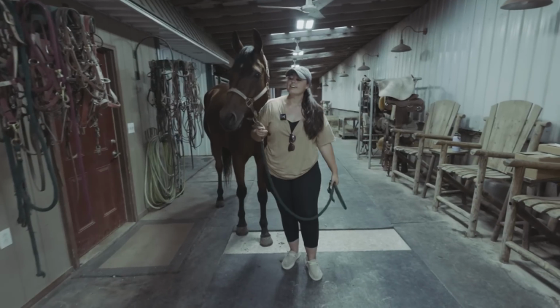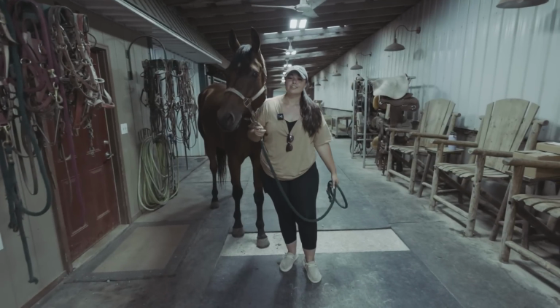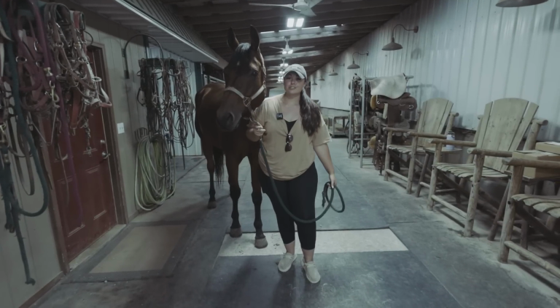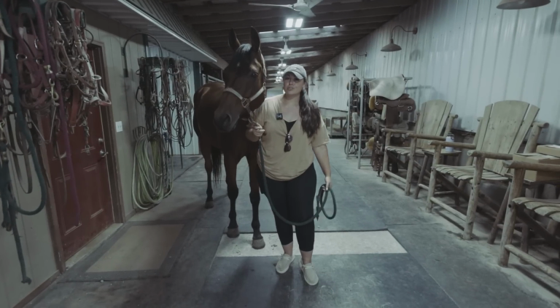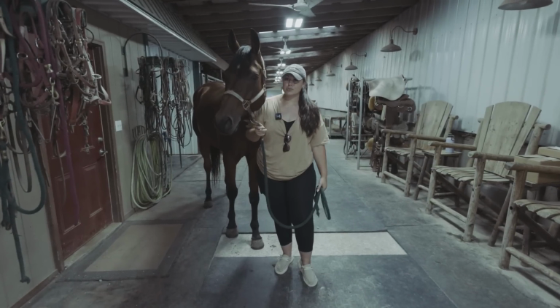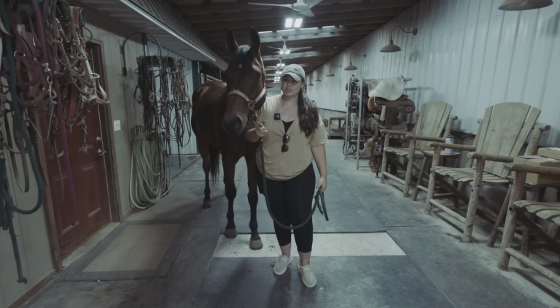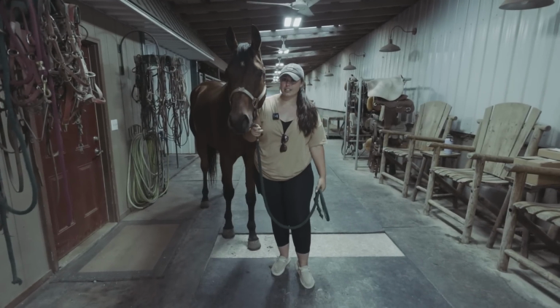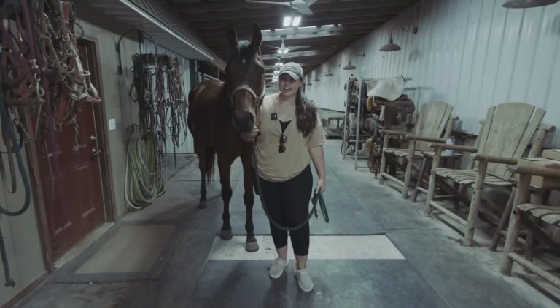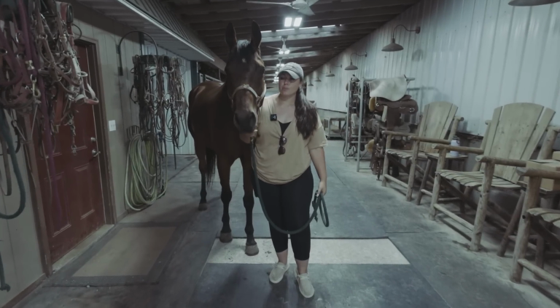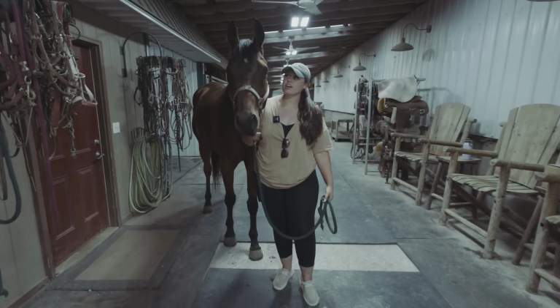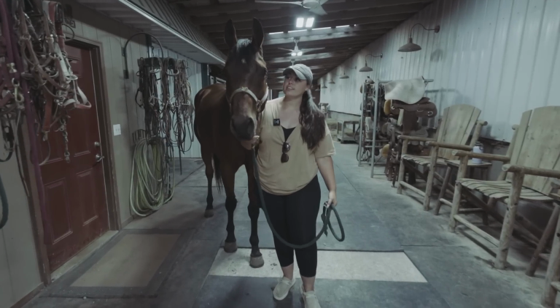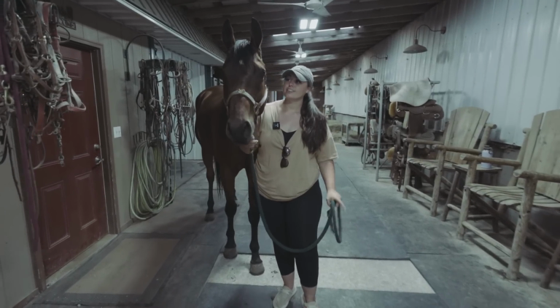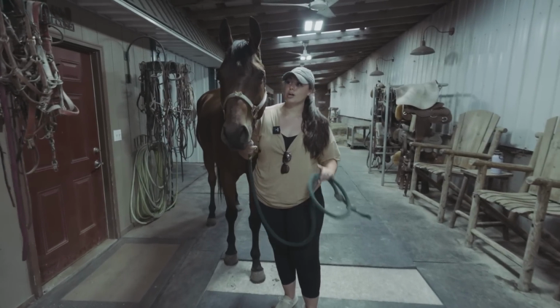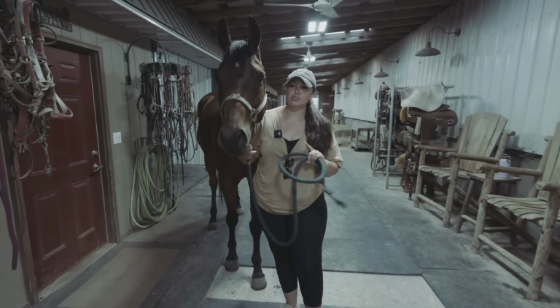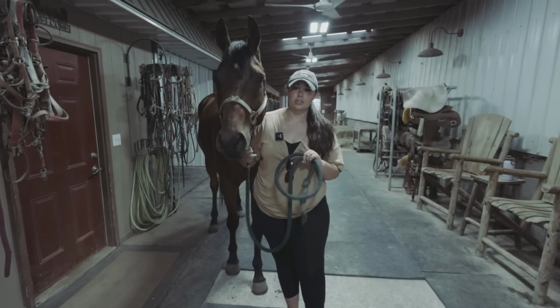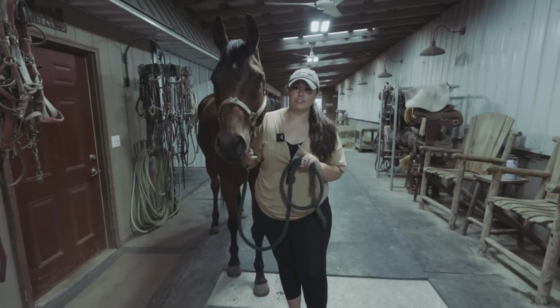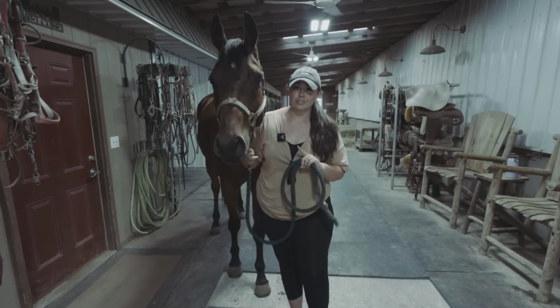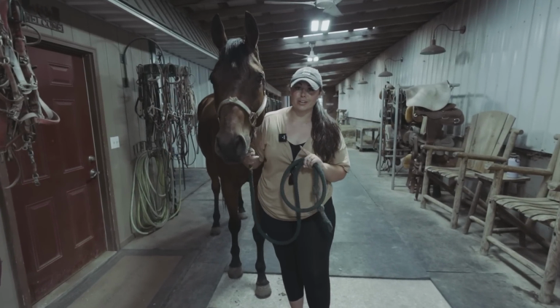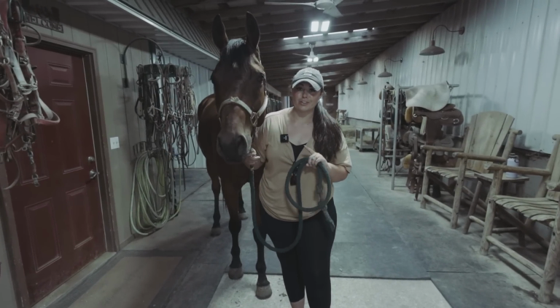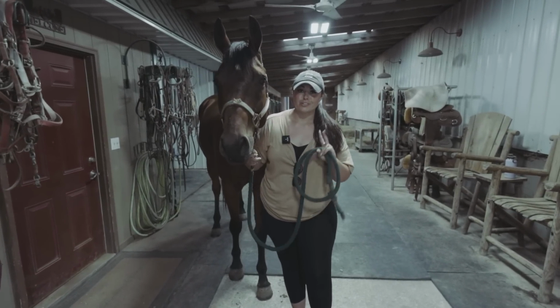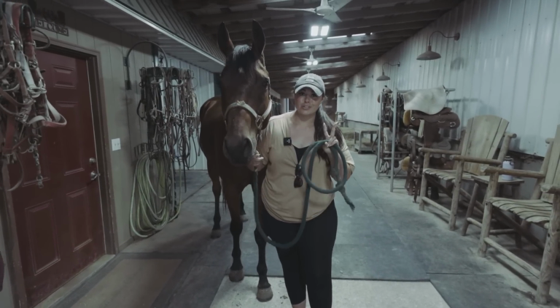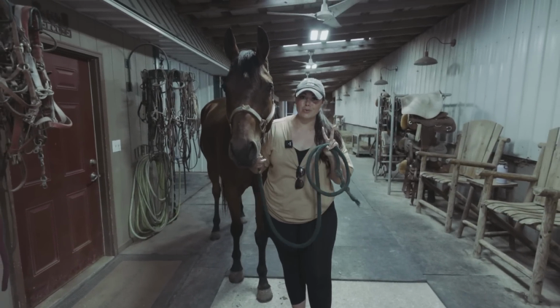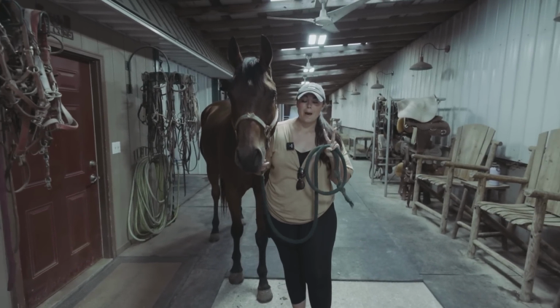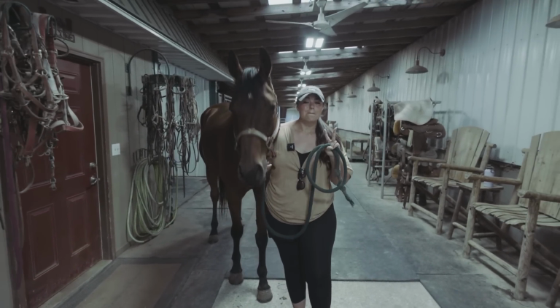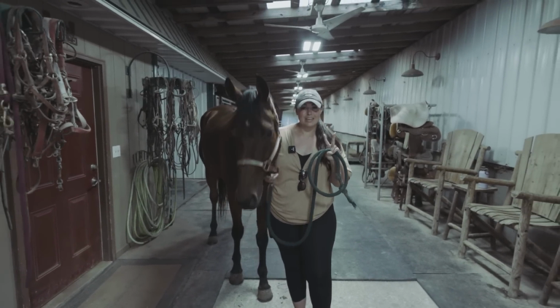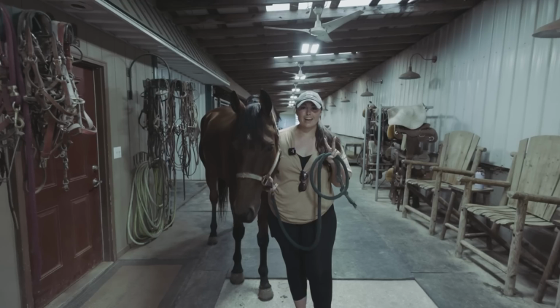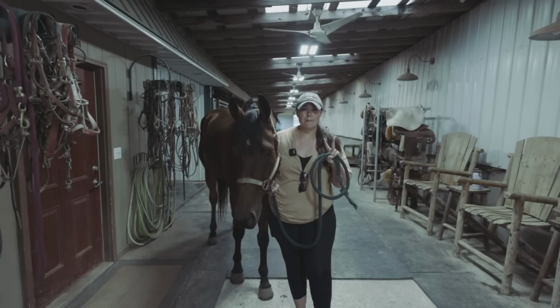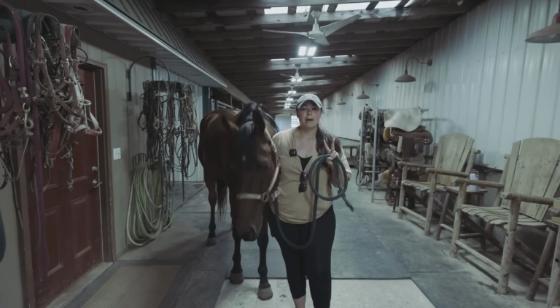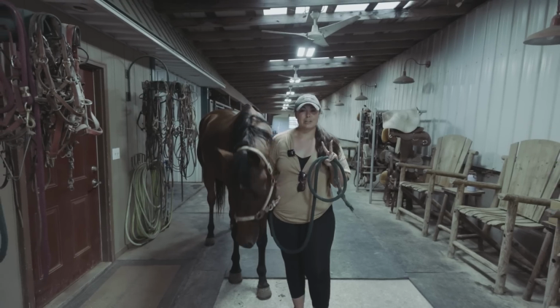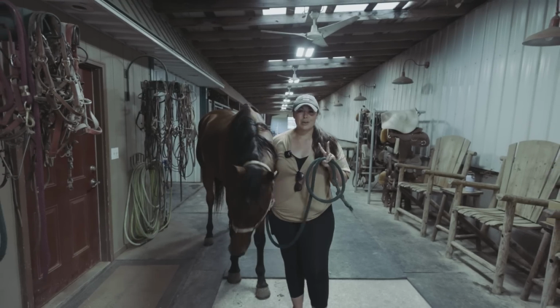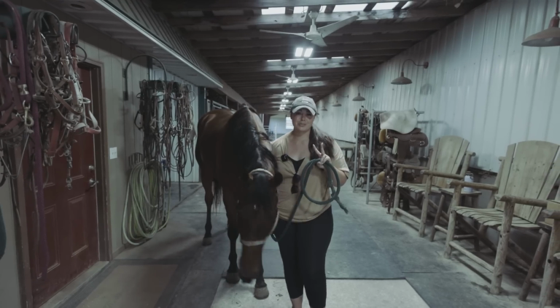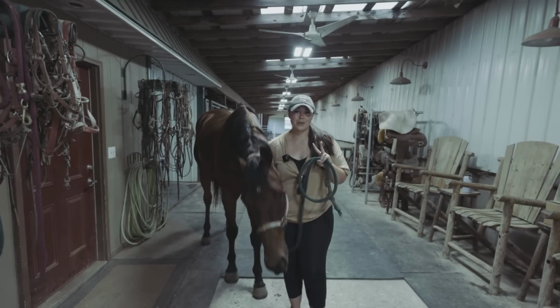So two things we're doing today. One, dropping Jordy off at the trainer. Two, picking up my new house goat.